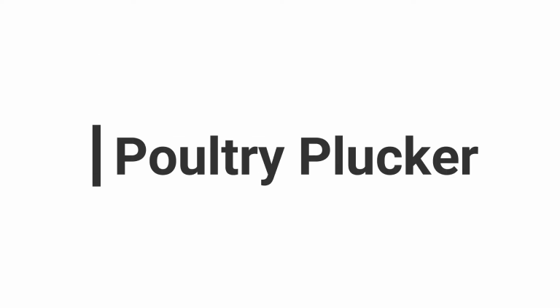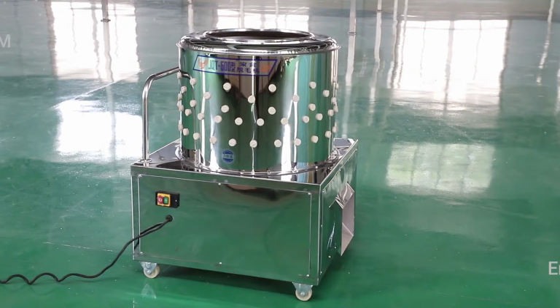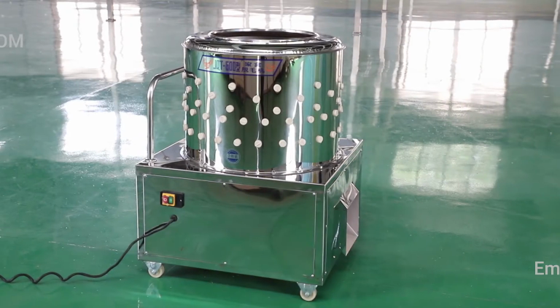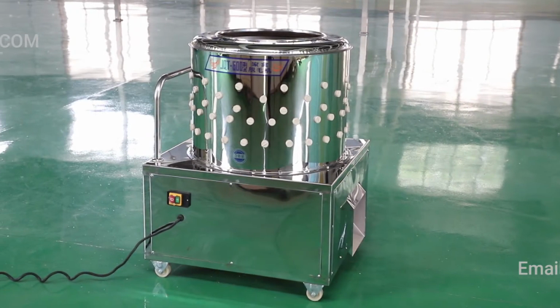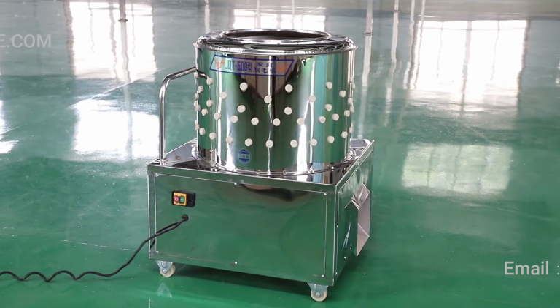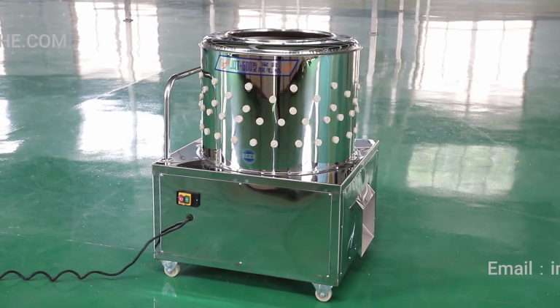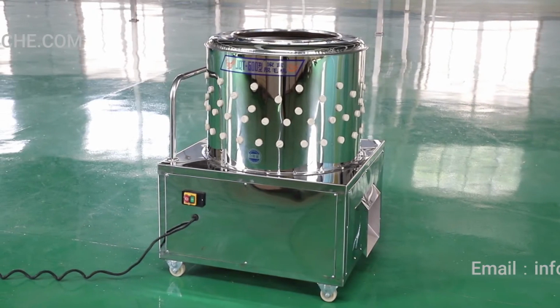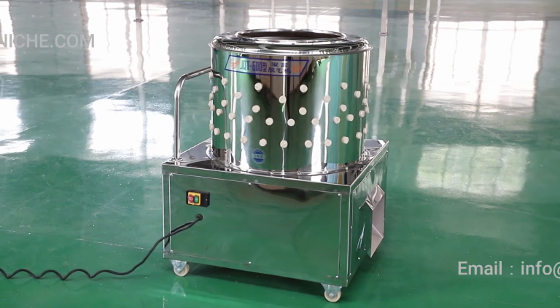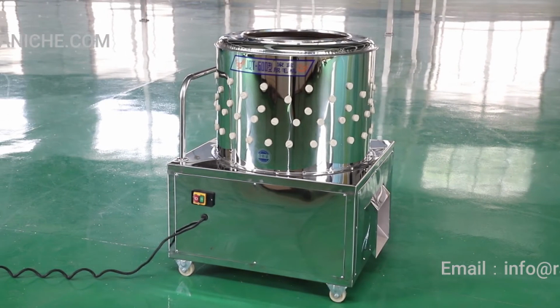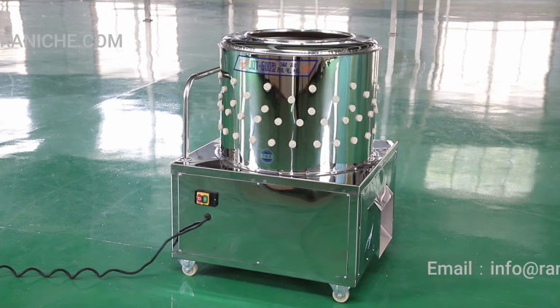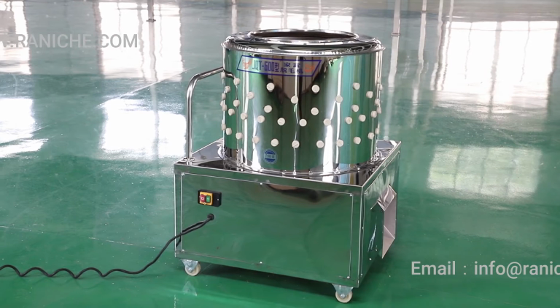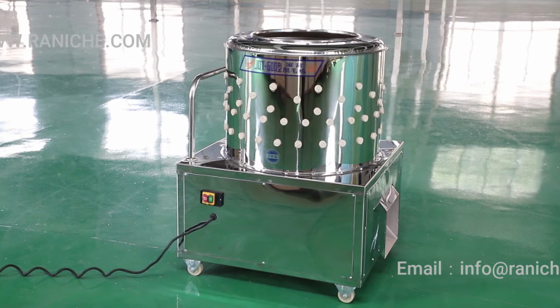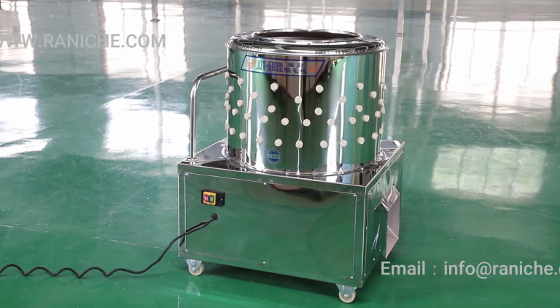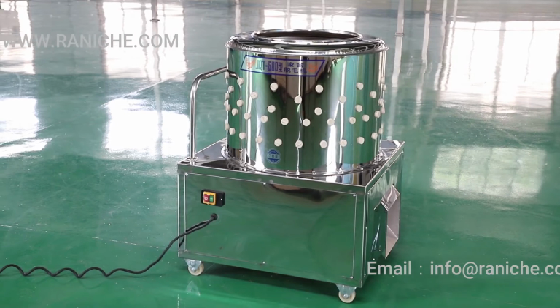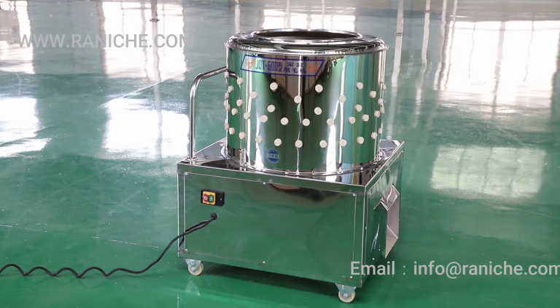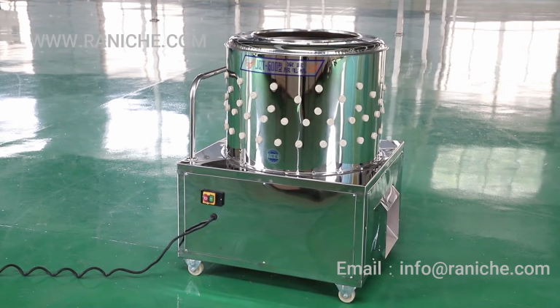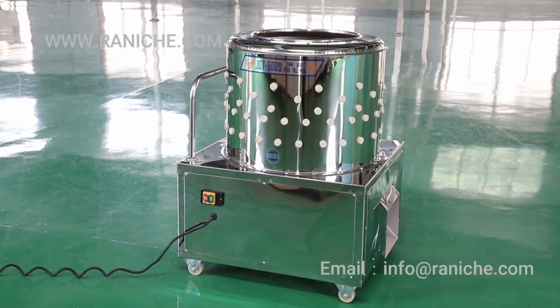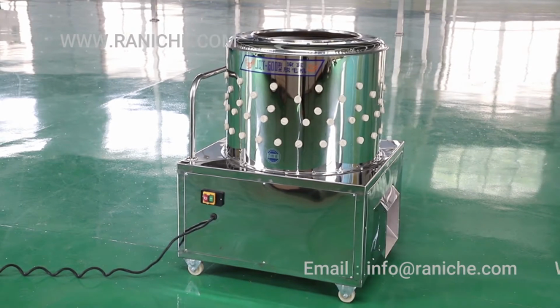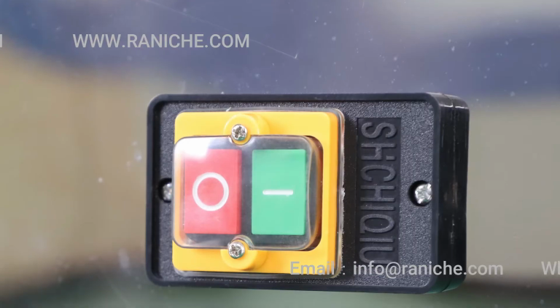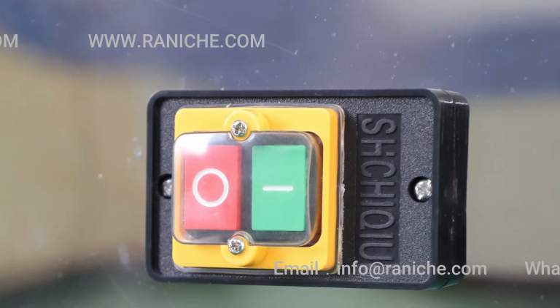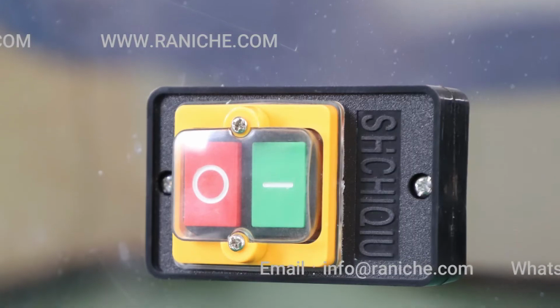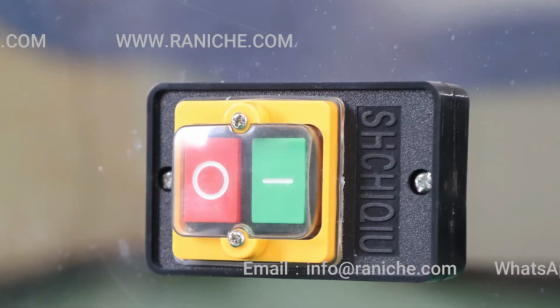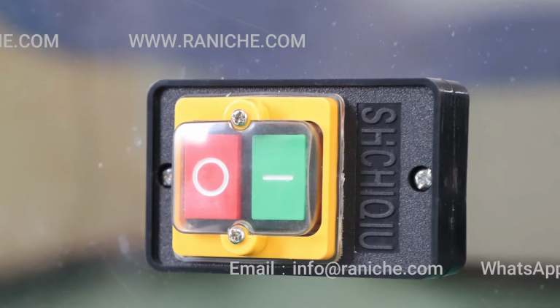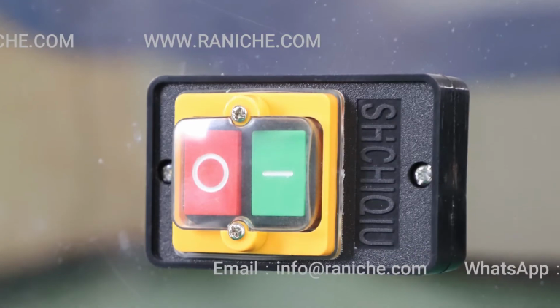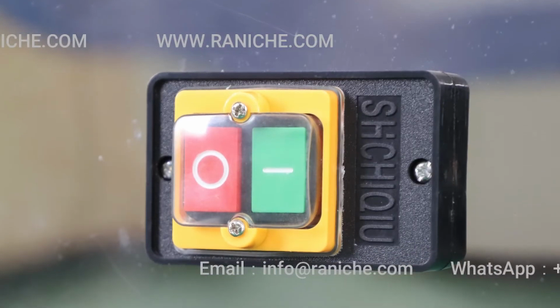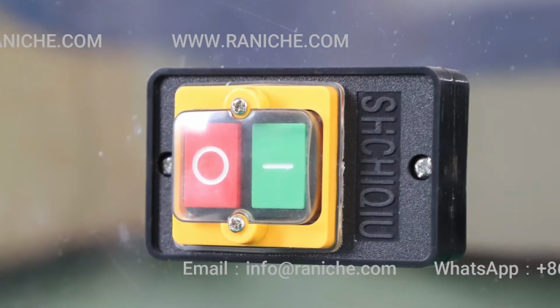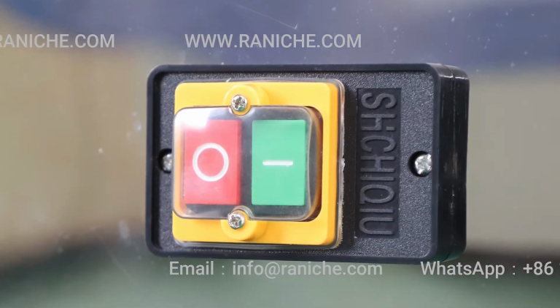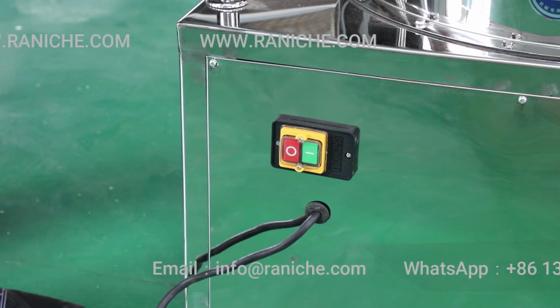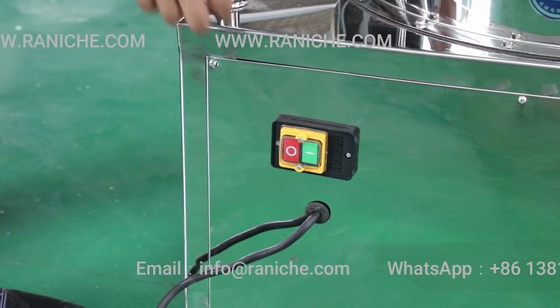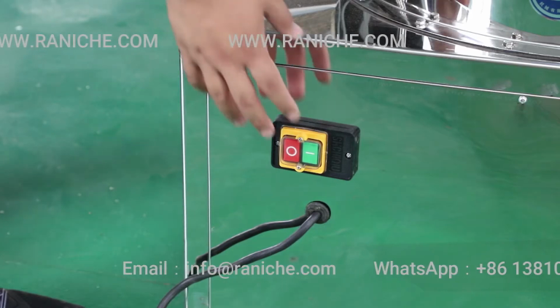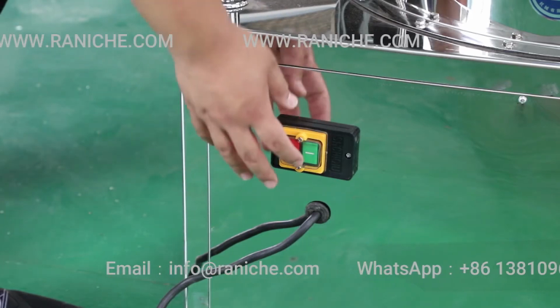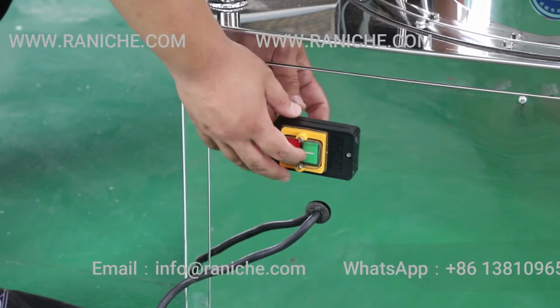Drone Plucker is used to remove the feather on the chicken, the duck, the goose, and some other poultry.